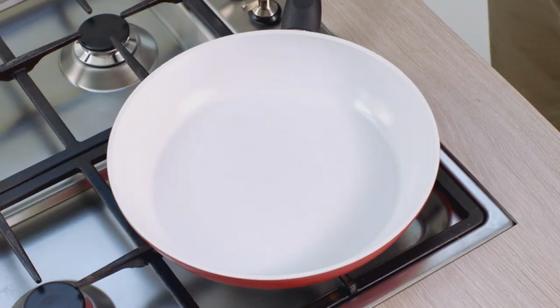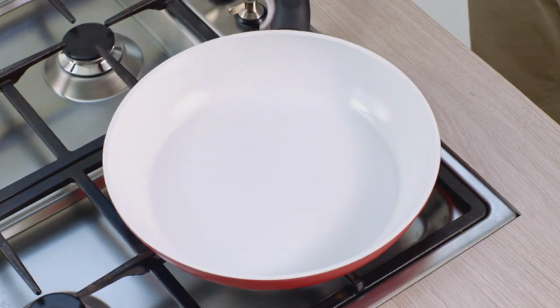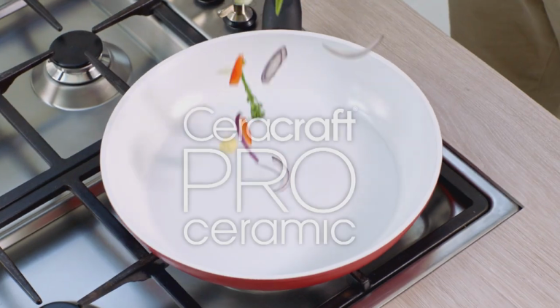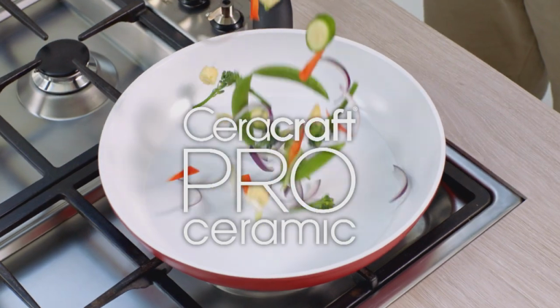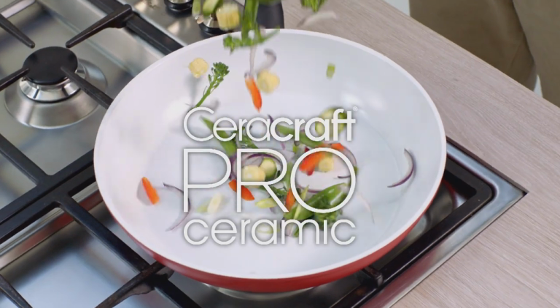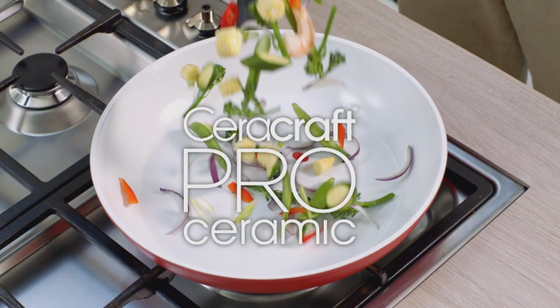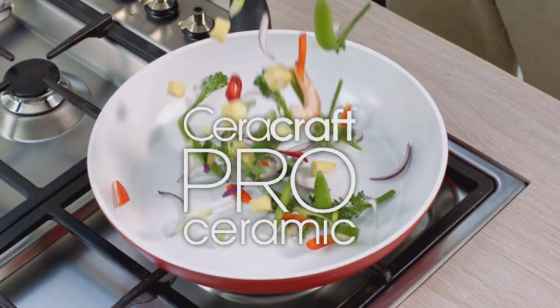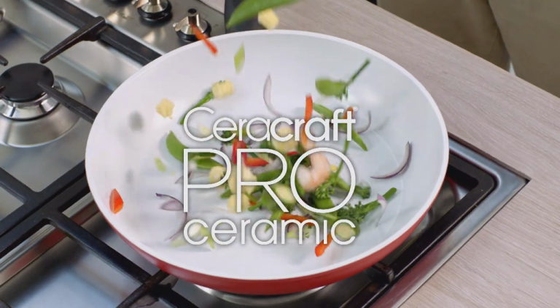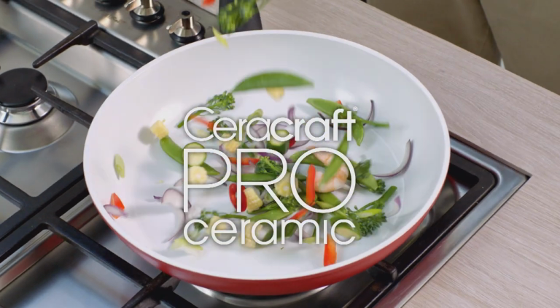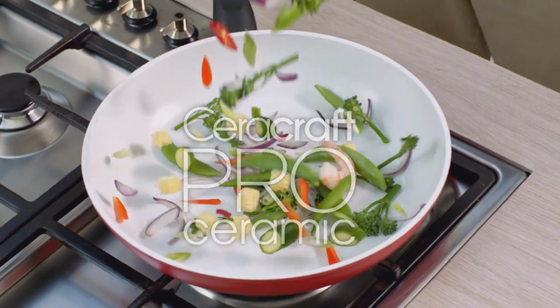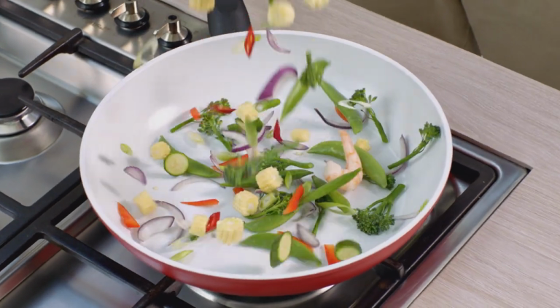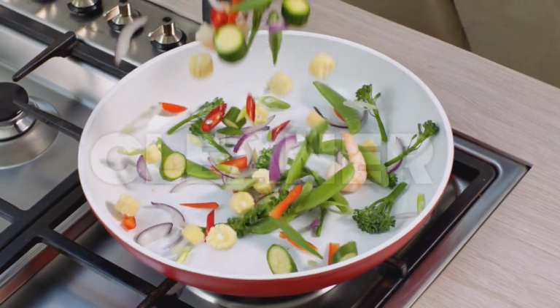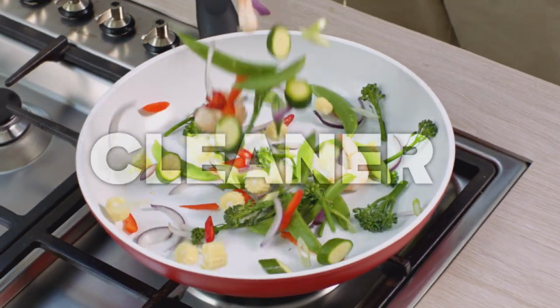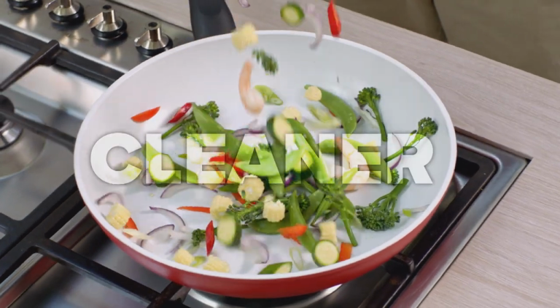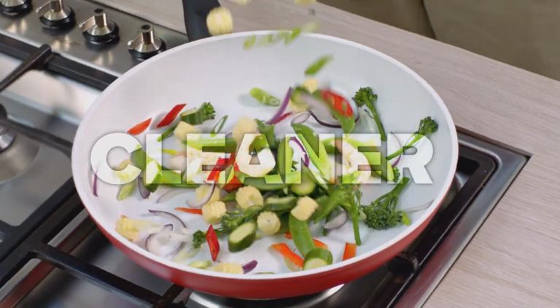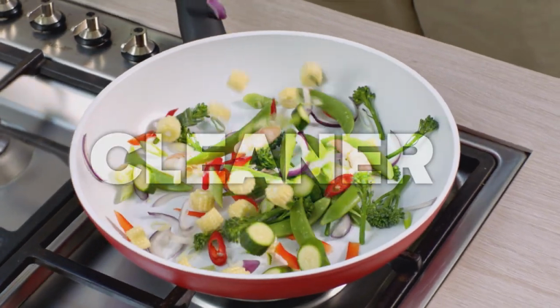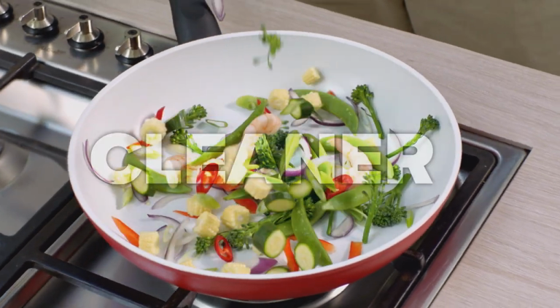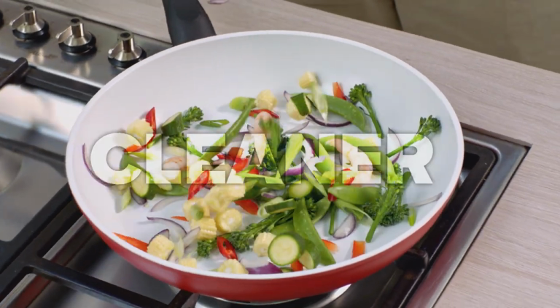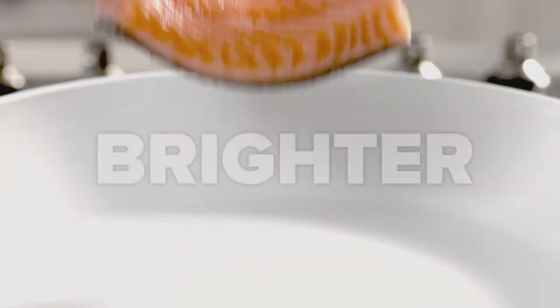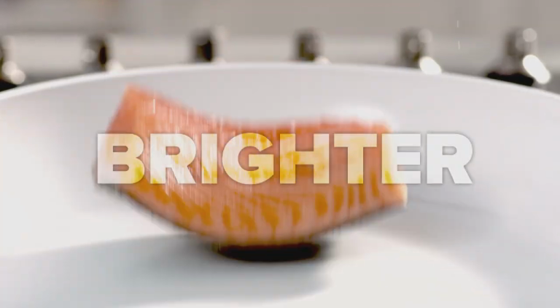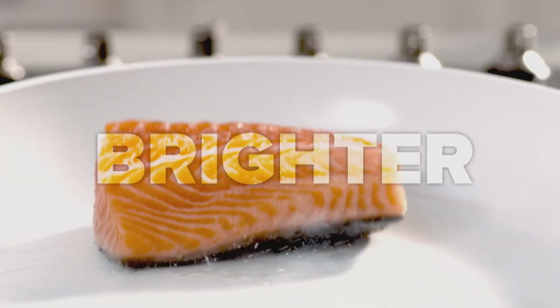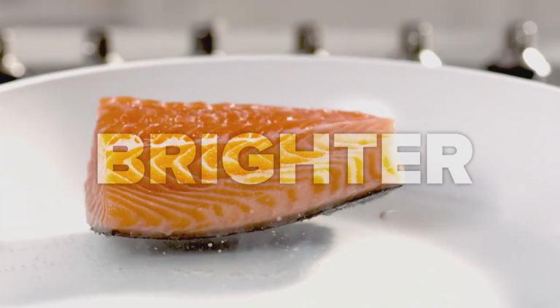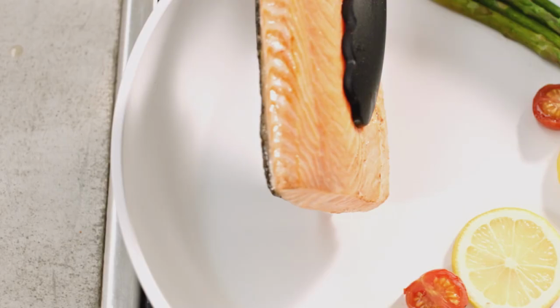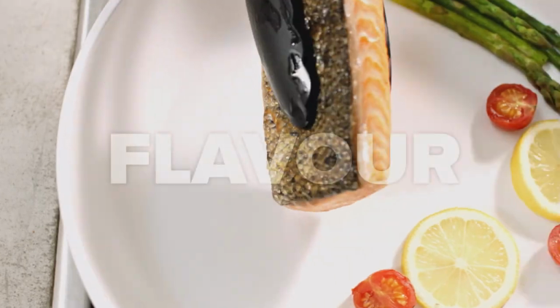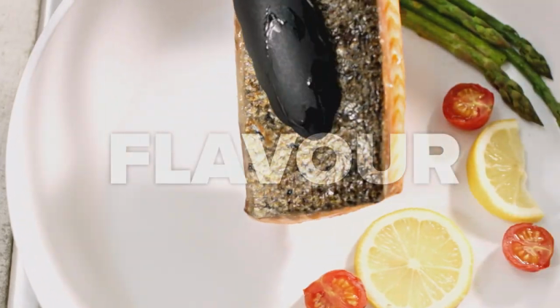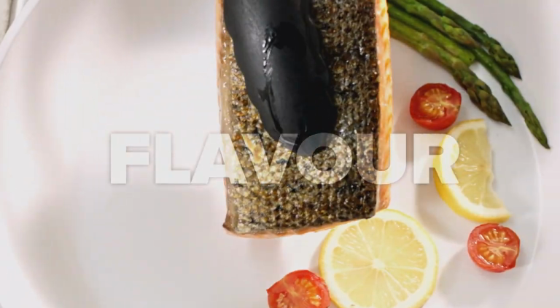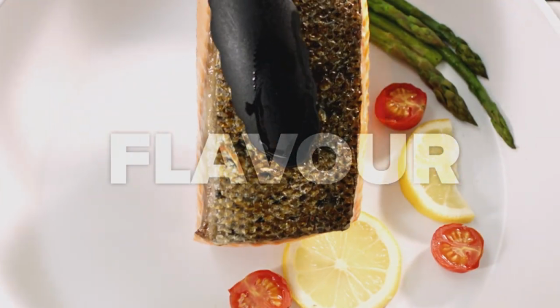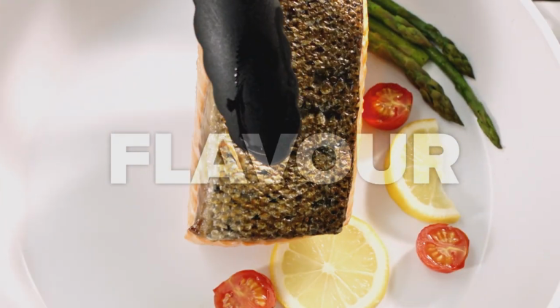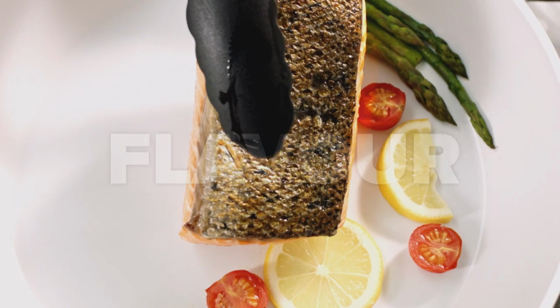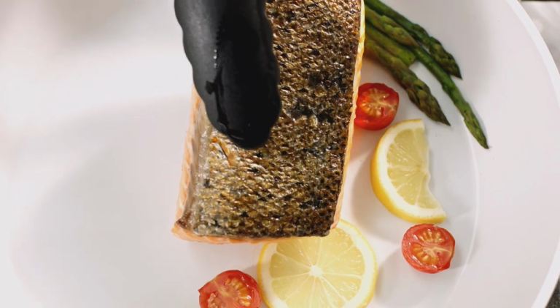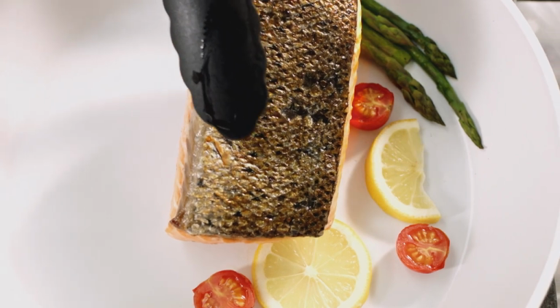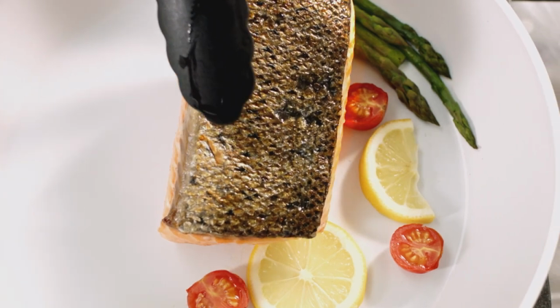Now, with the new CeraCraft Pro pans, you can enjoy the cleaner, brighter, flavourful benefits of ceramic cooking.